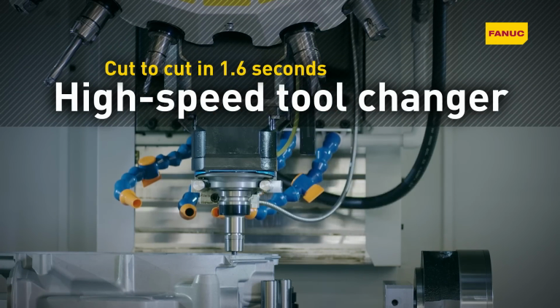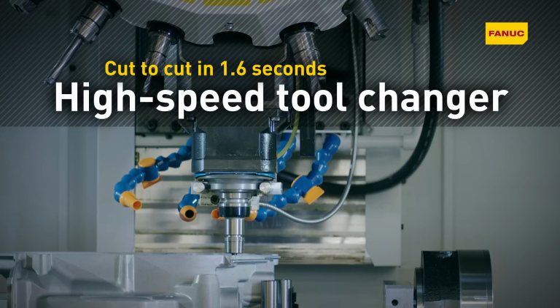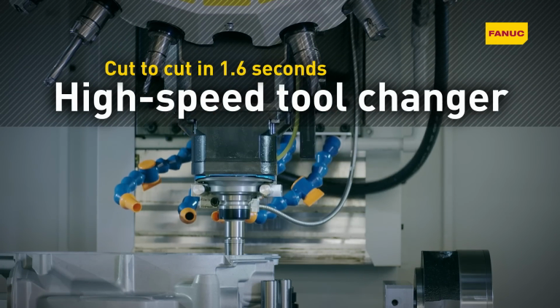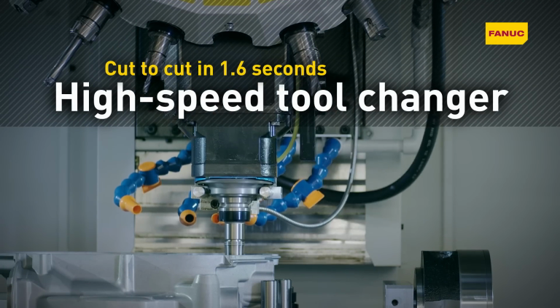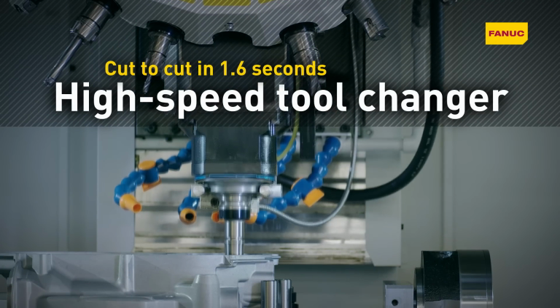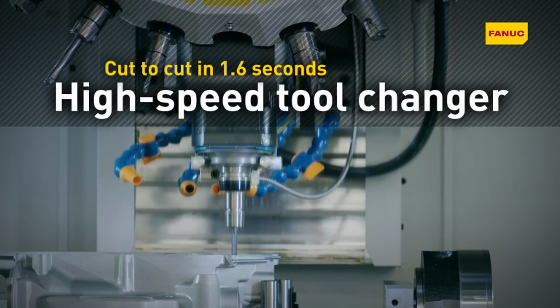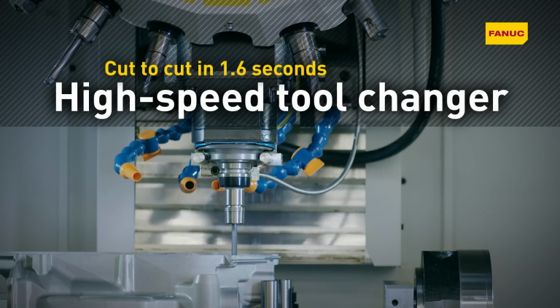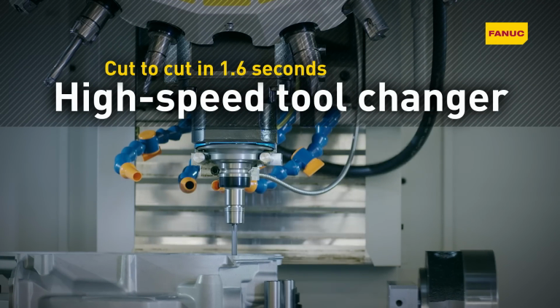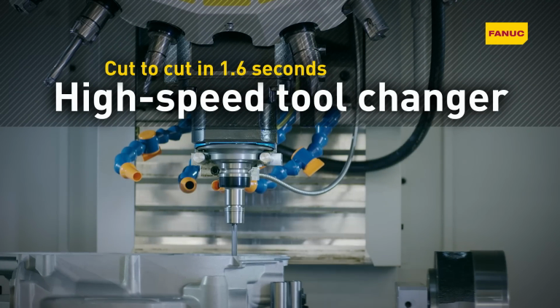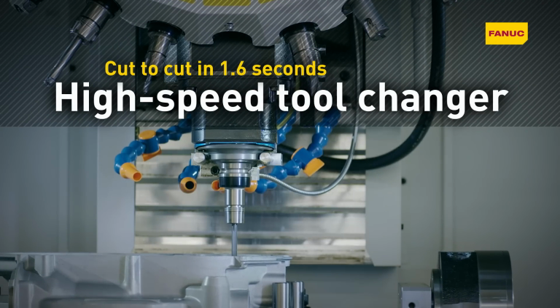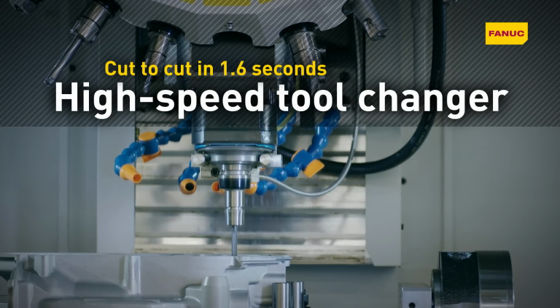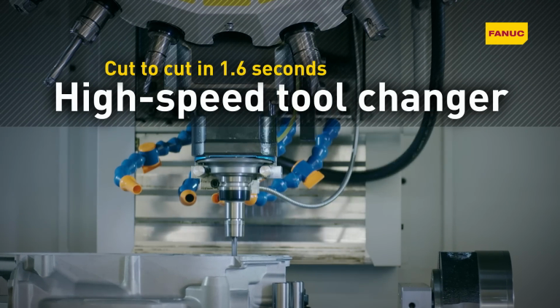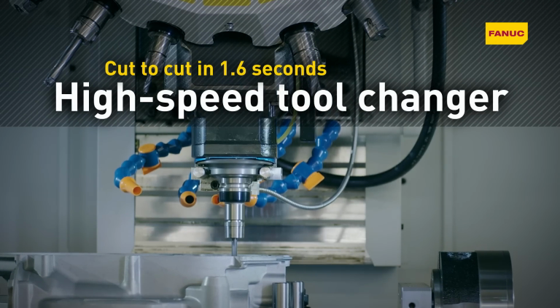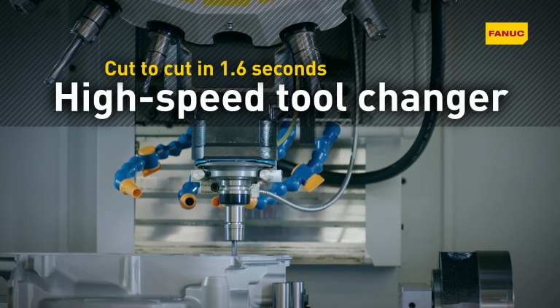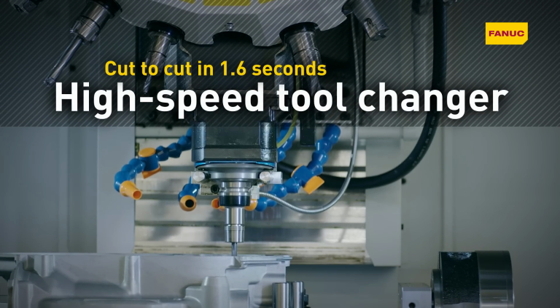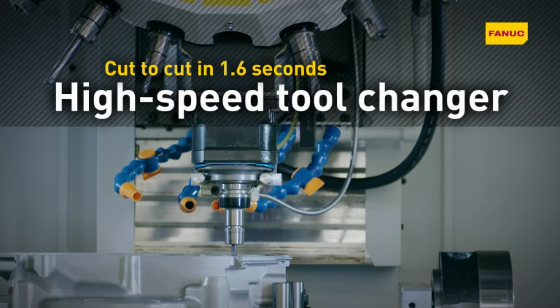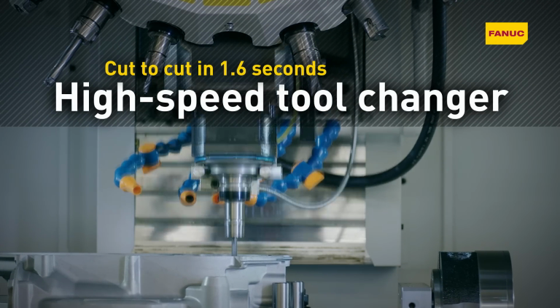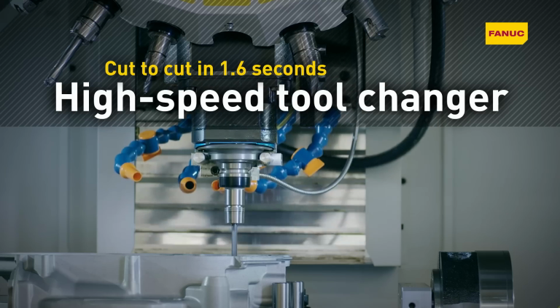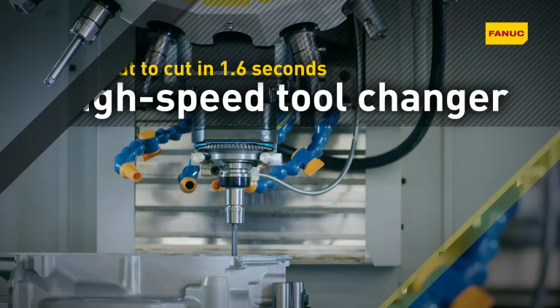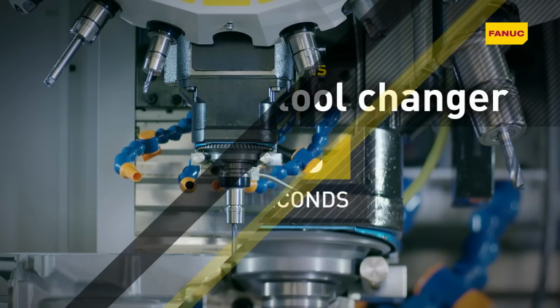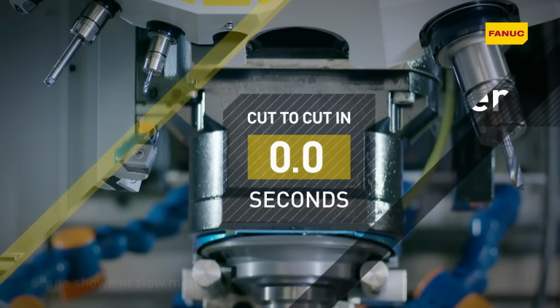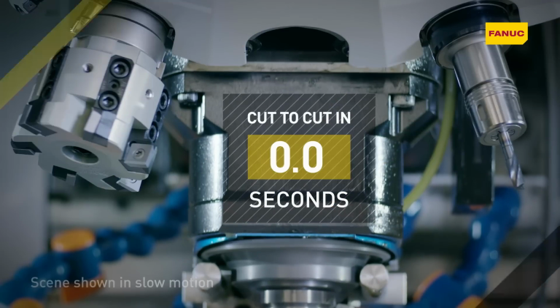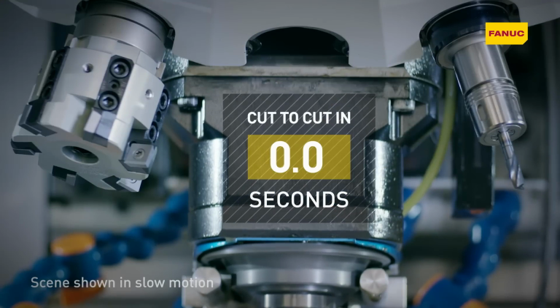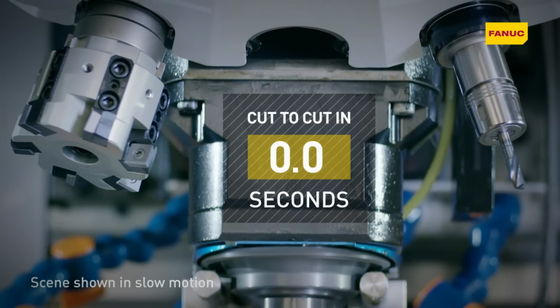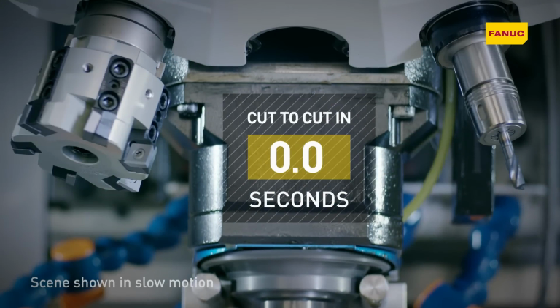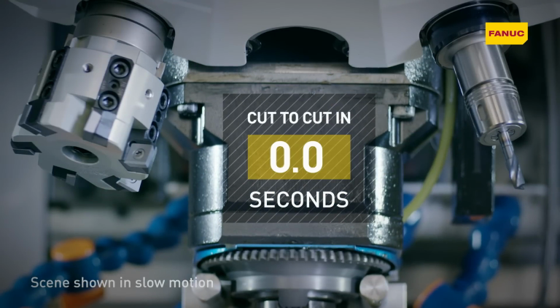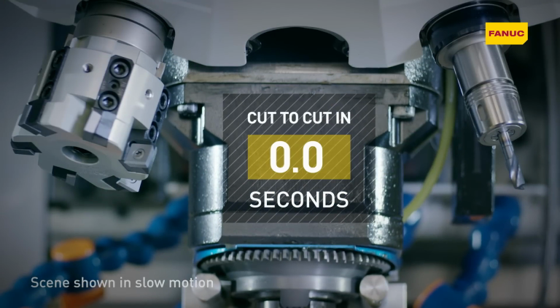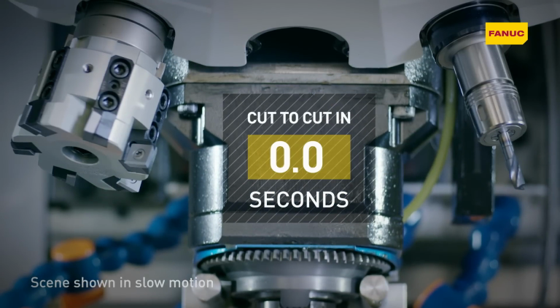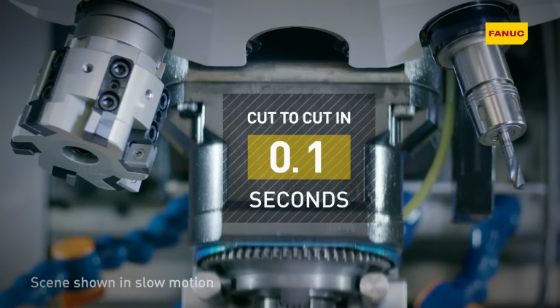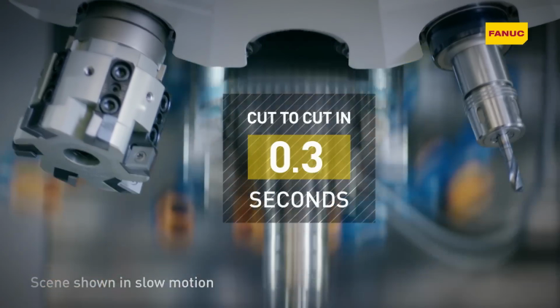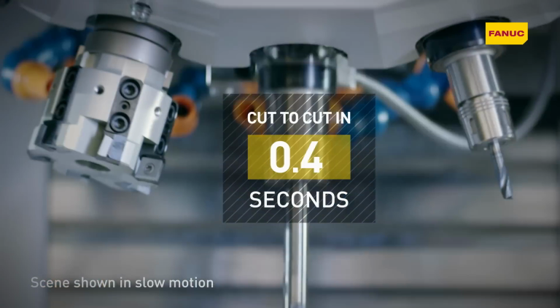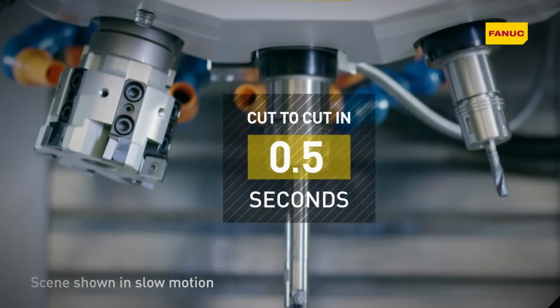For even better cycle times, RoboDrill's high-speed tool changer goes from cut to cut in just 1.6 seconds.